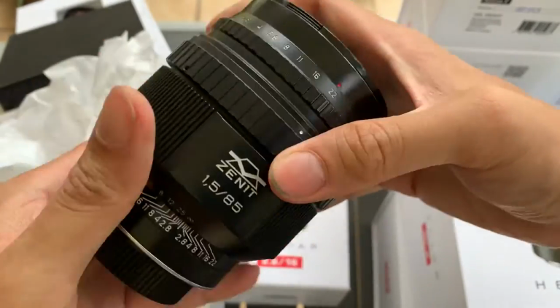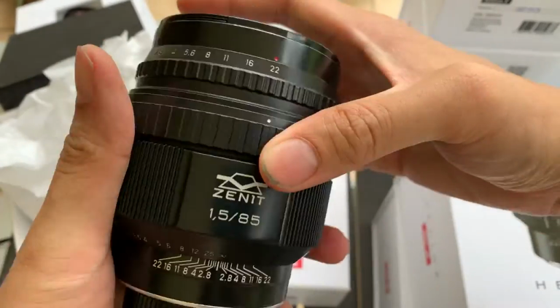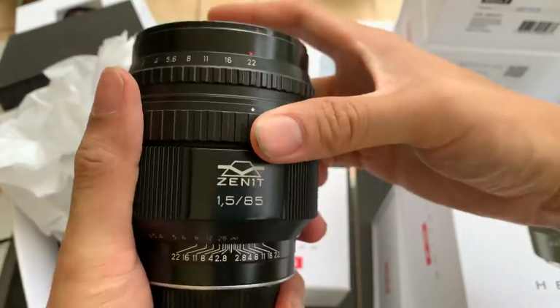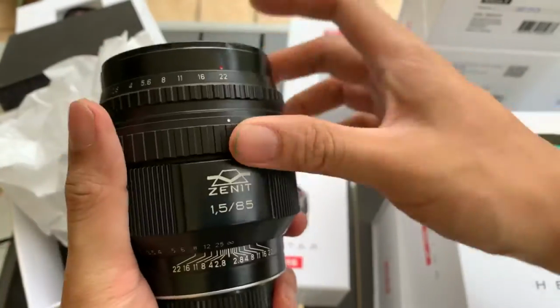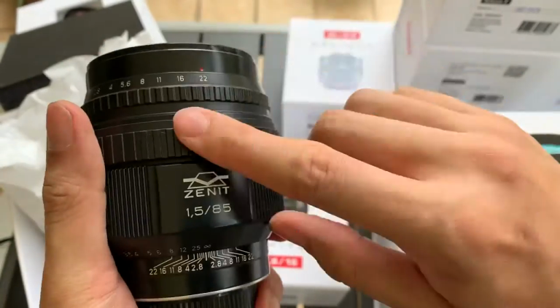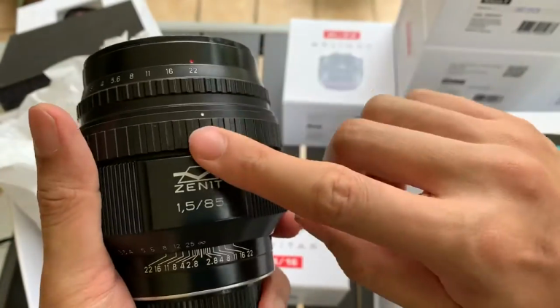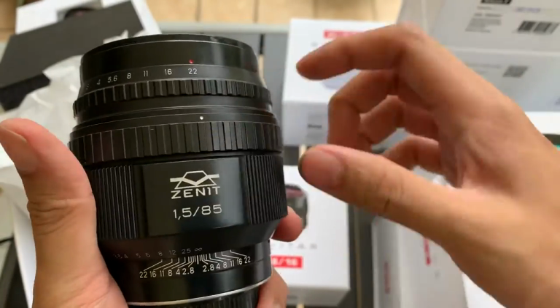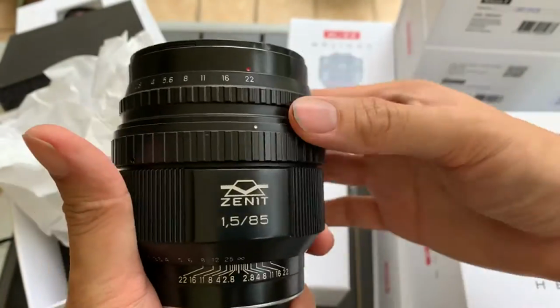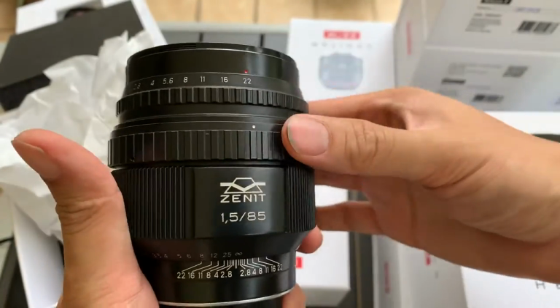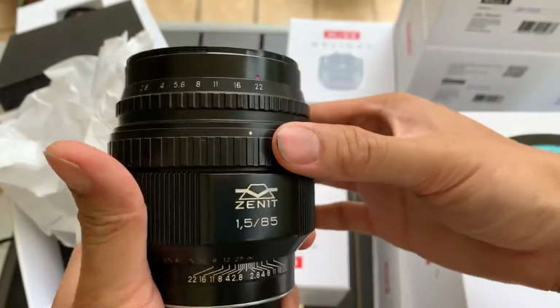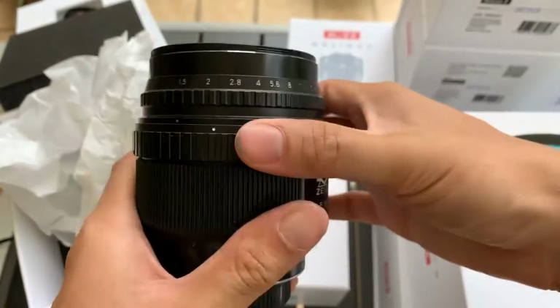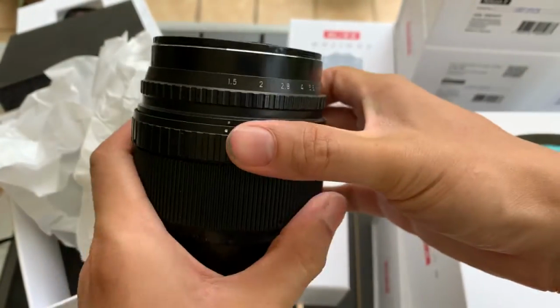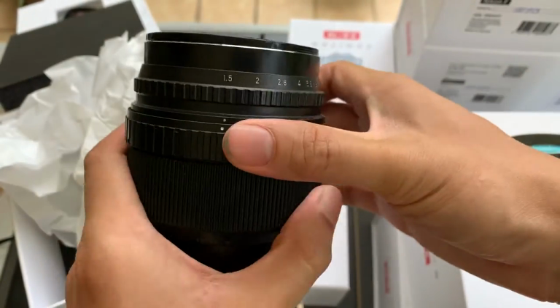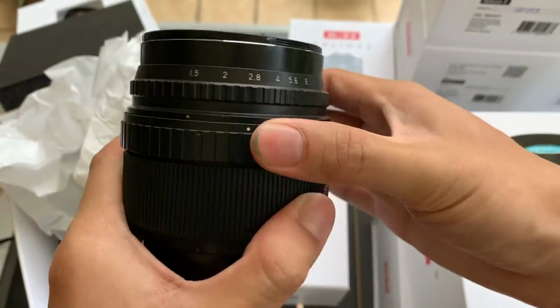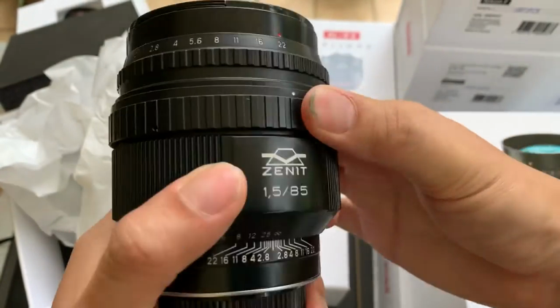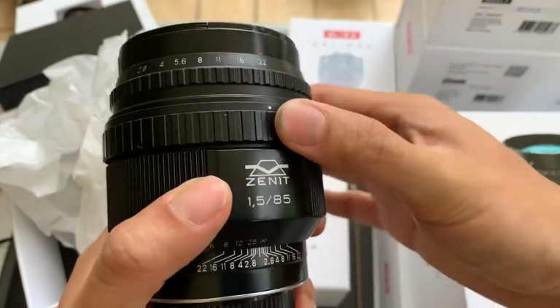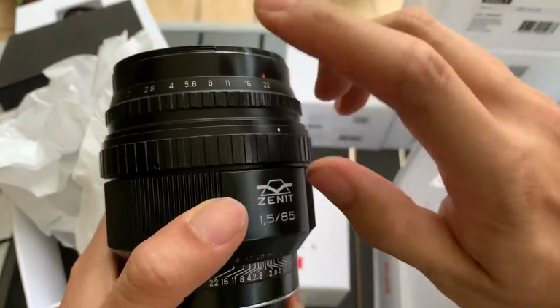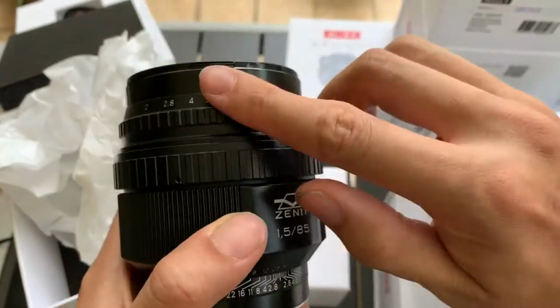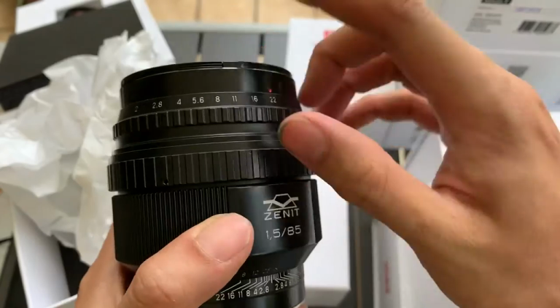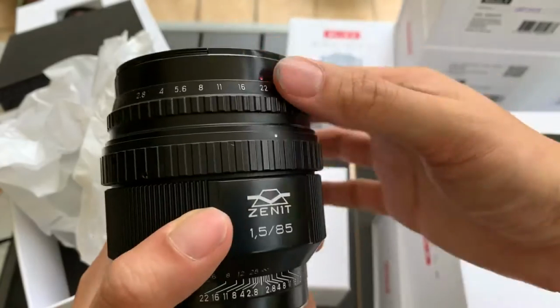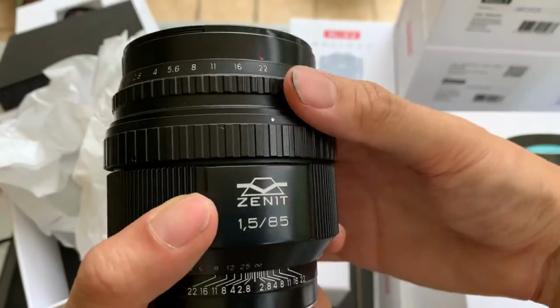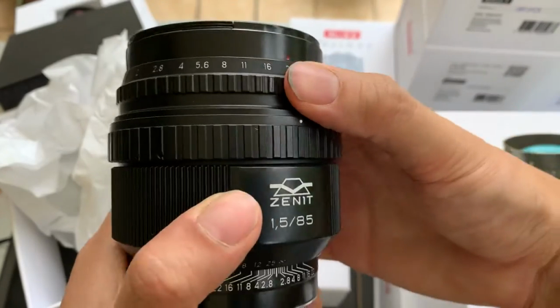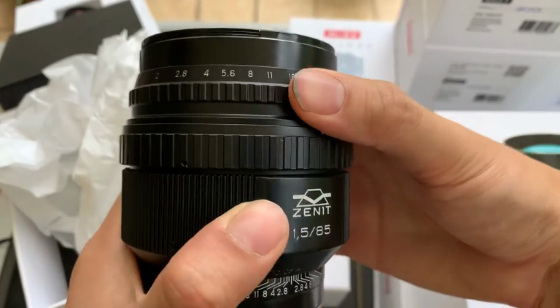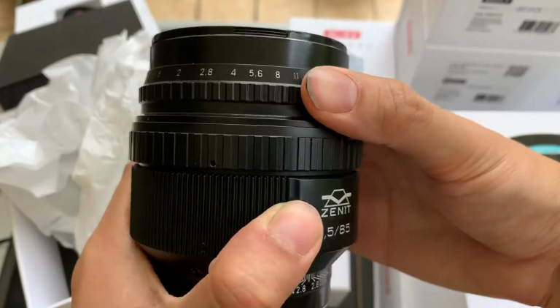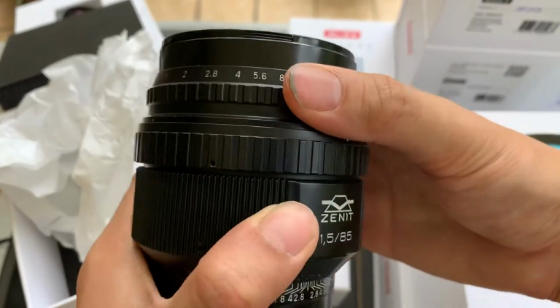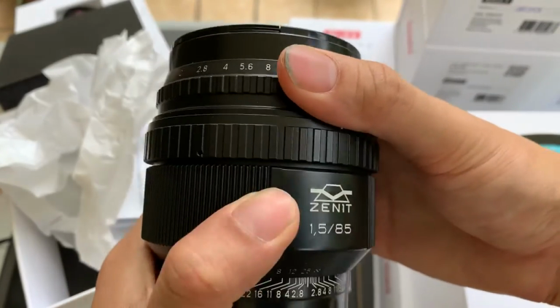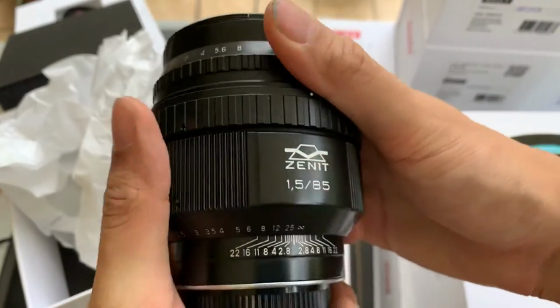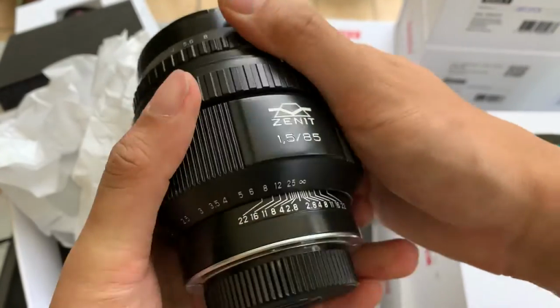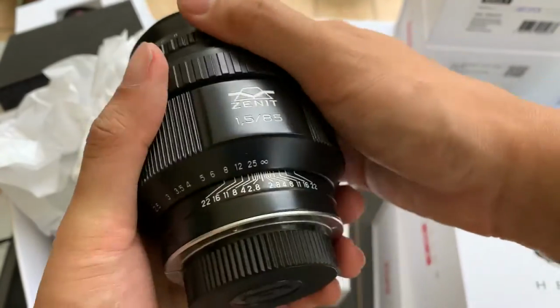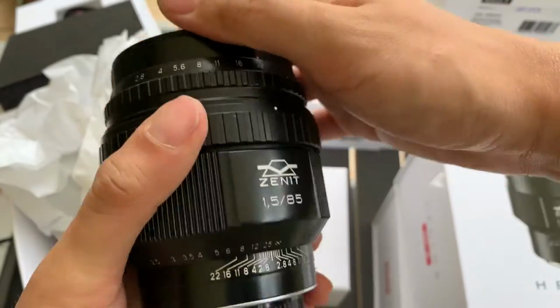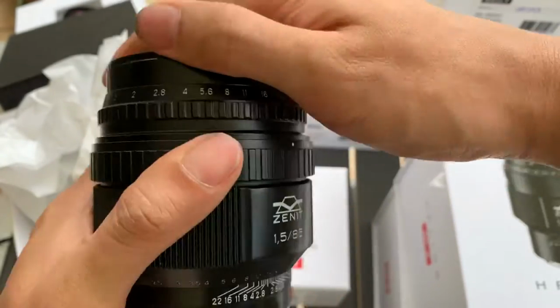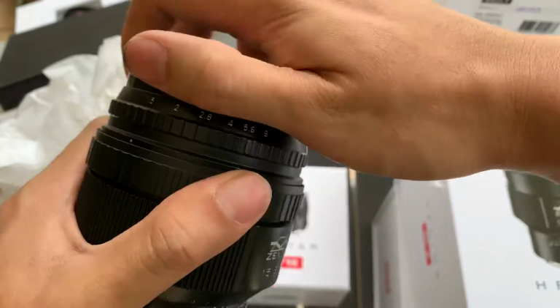This is the aperture activator. This is the aperture itself. Later I'll show you how it works.